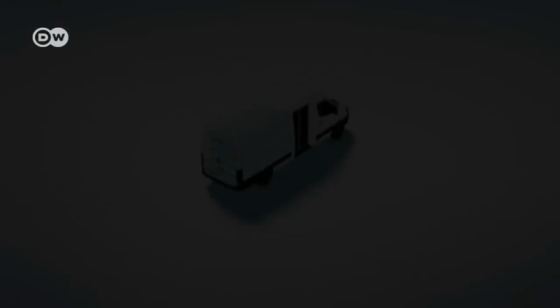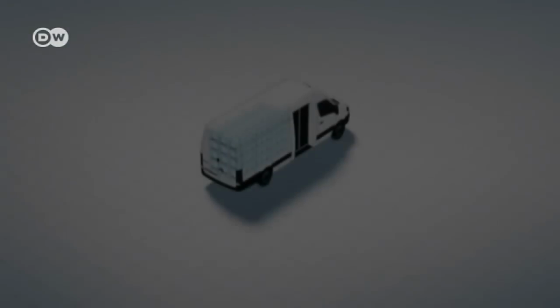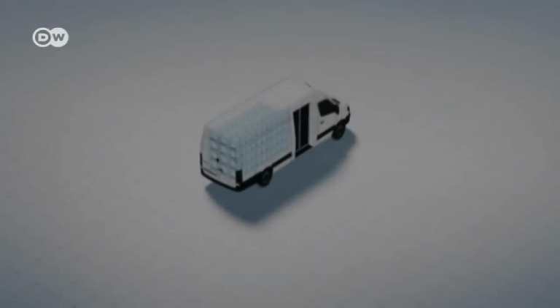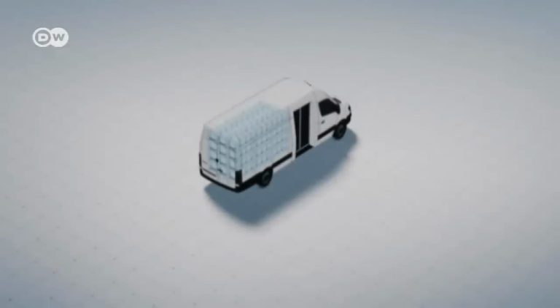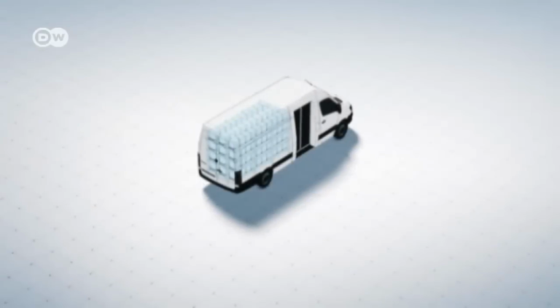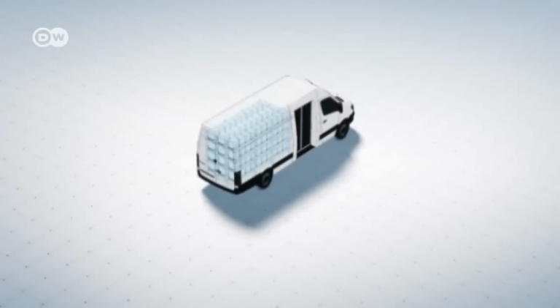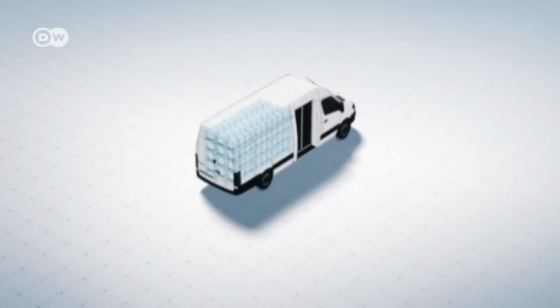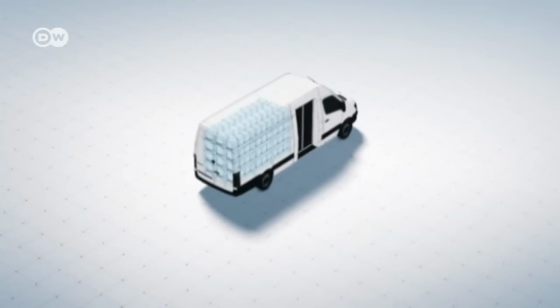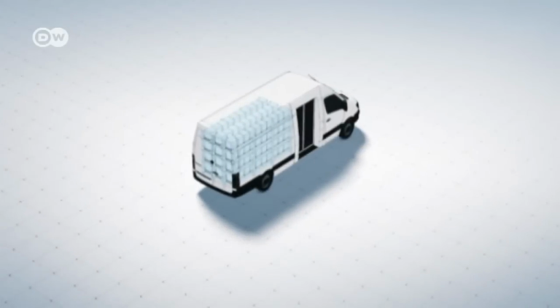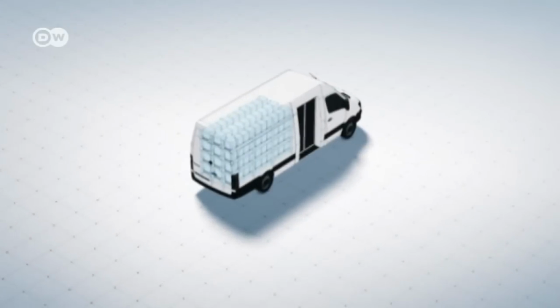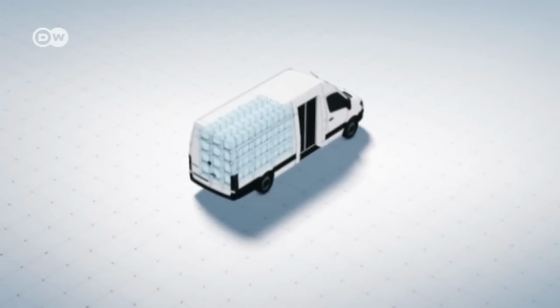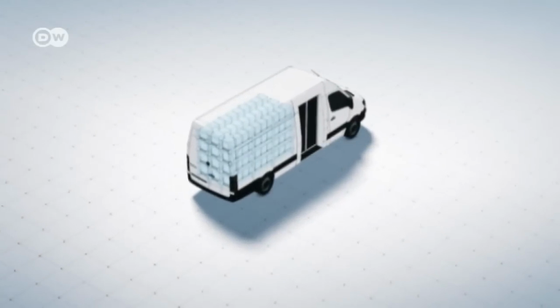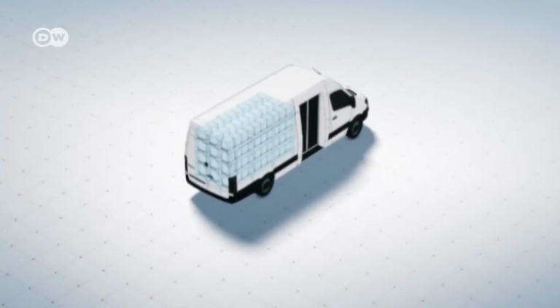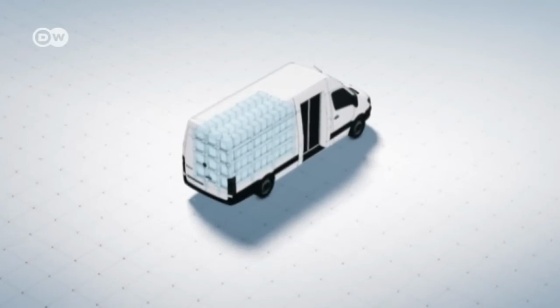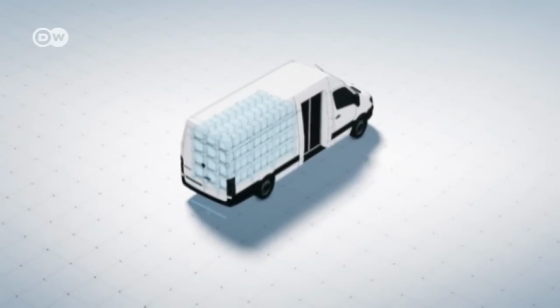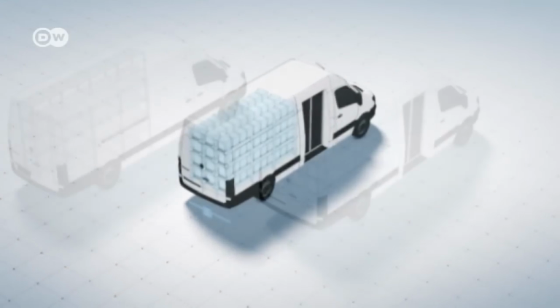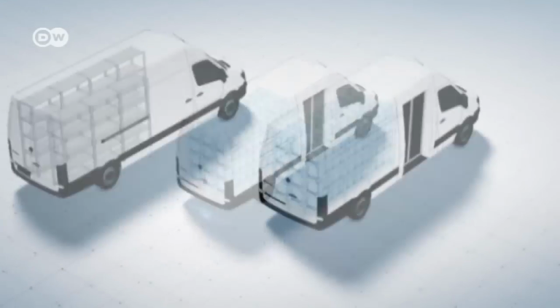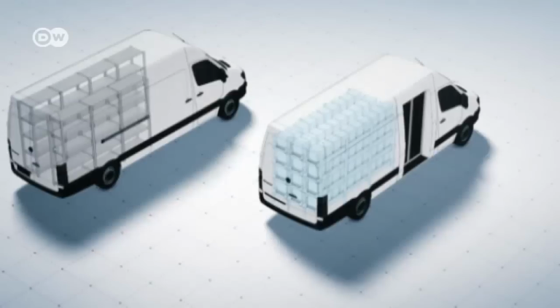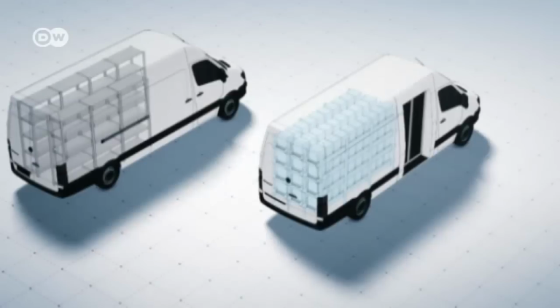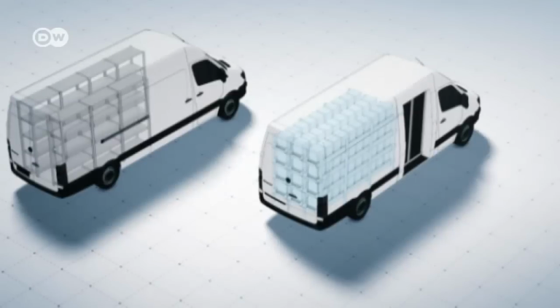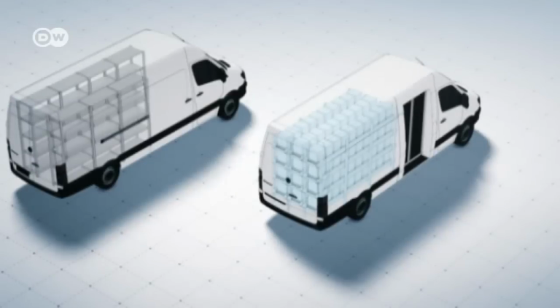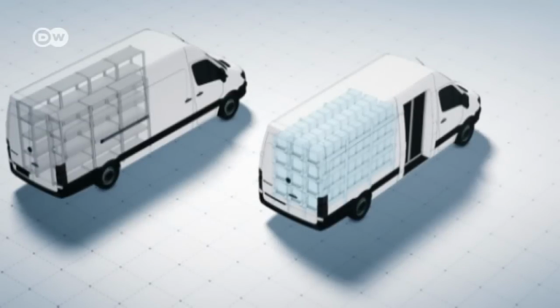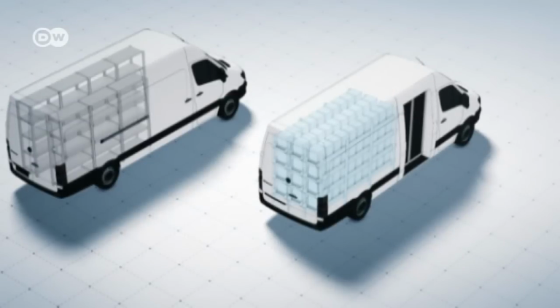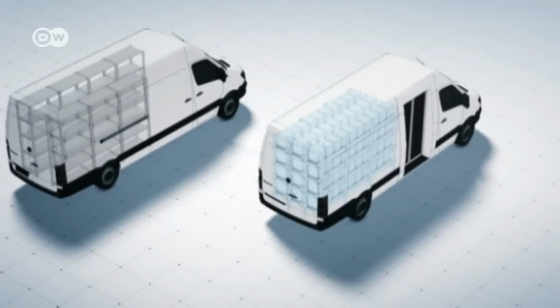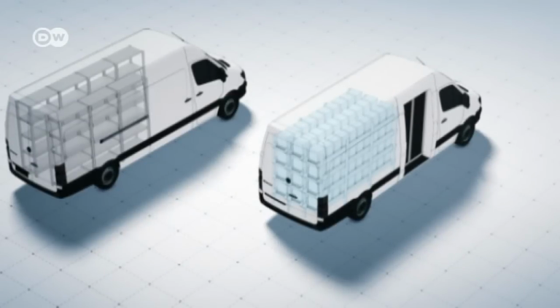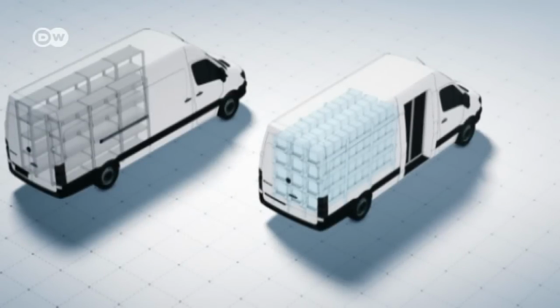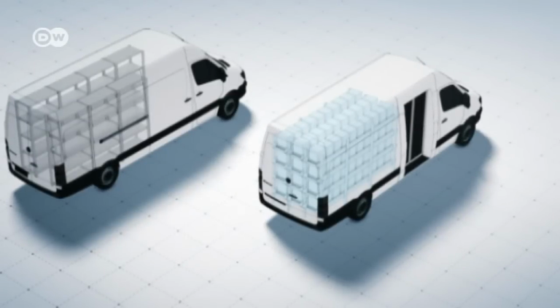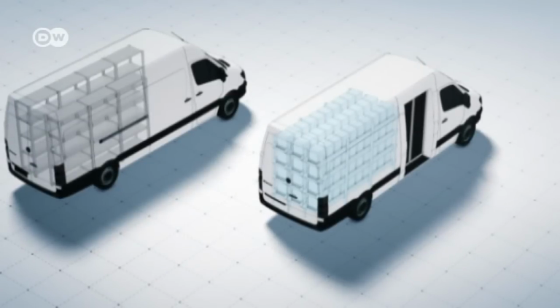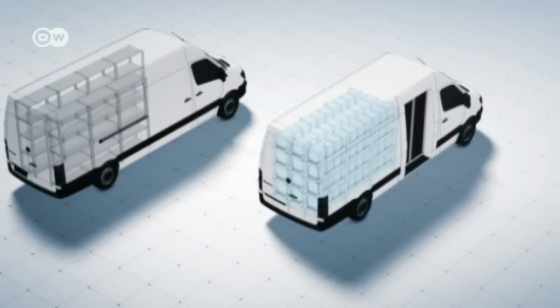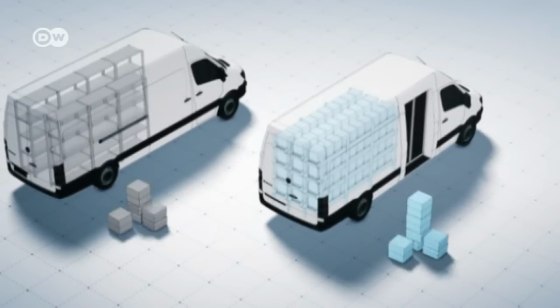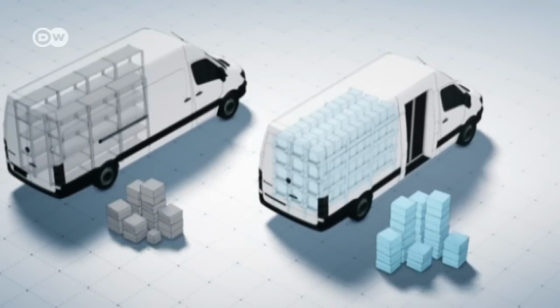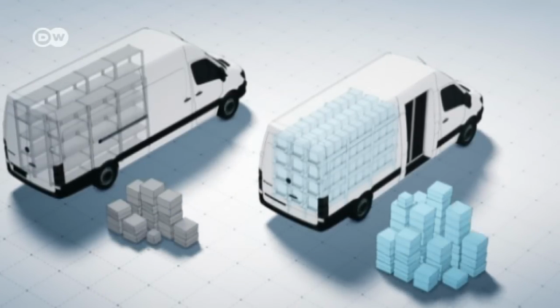And there's more. If no aisle is needed in the rear, there is room for much more cargo.